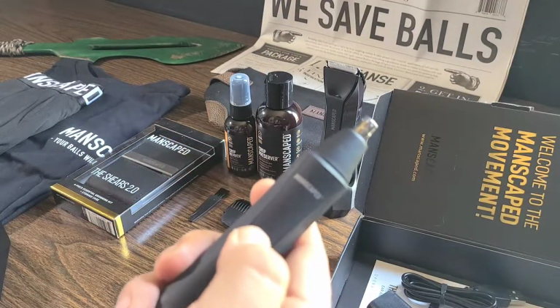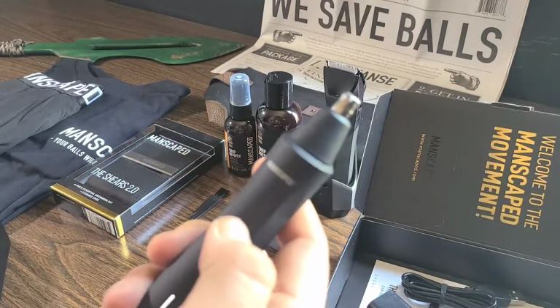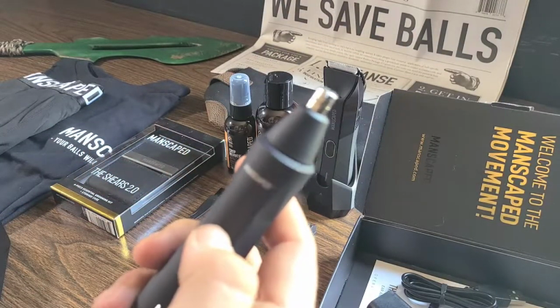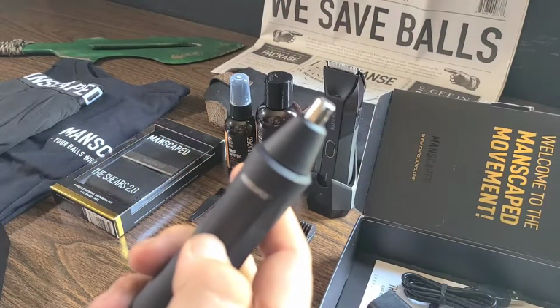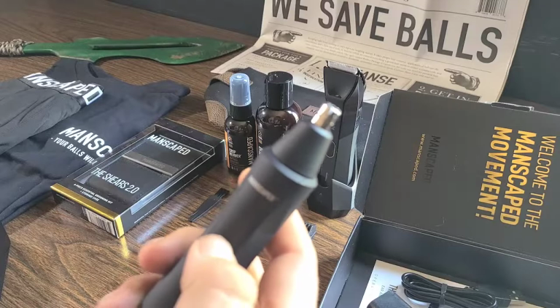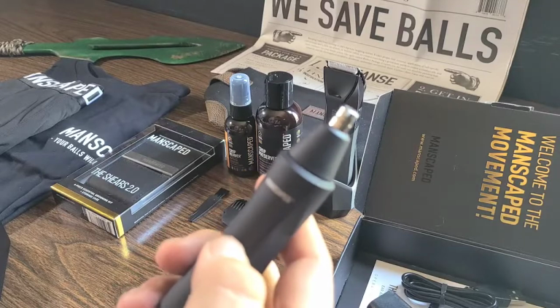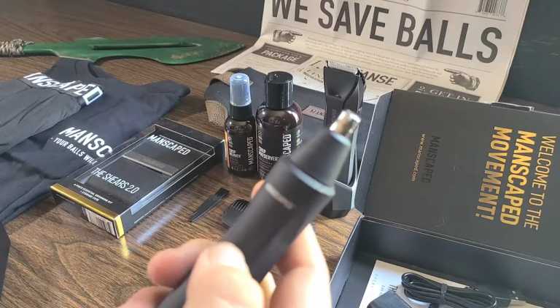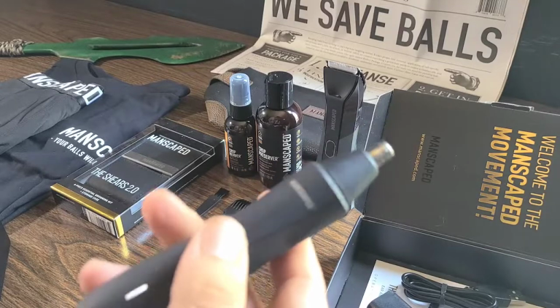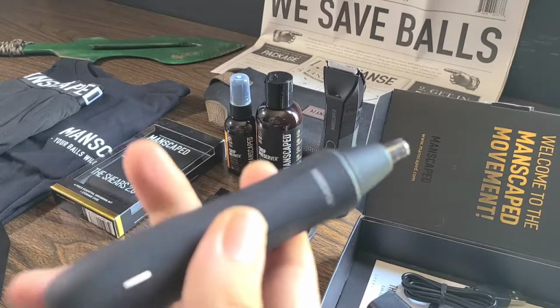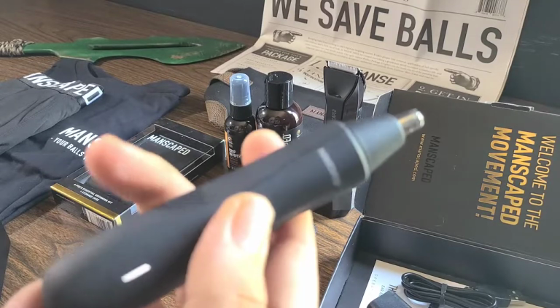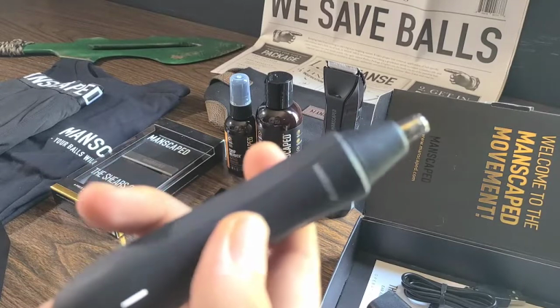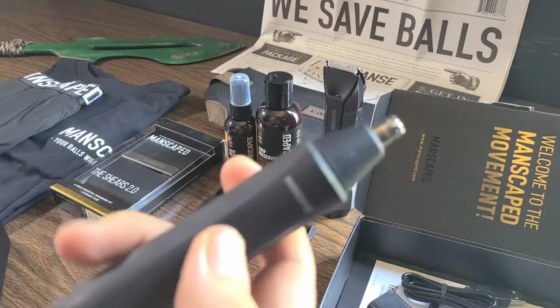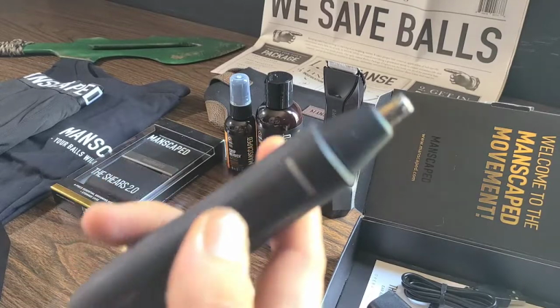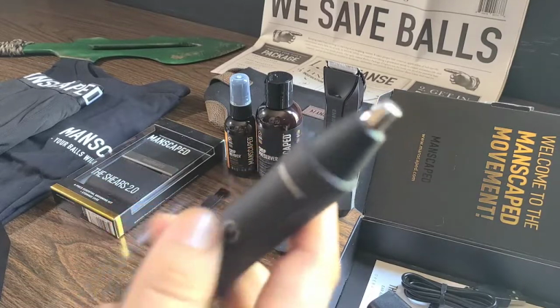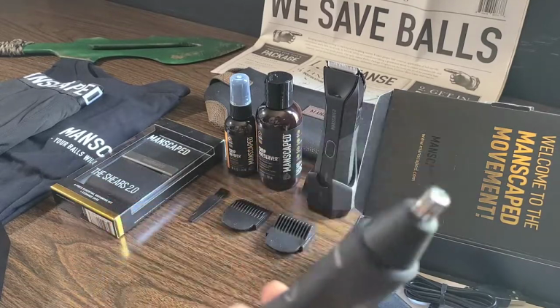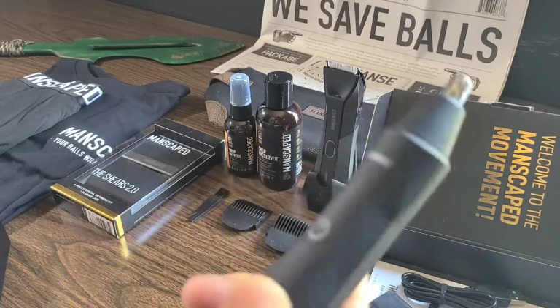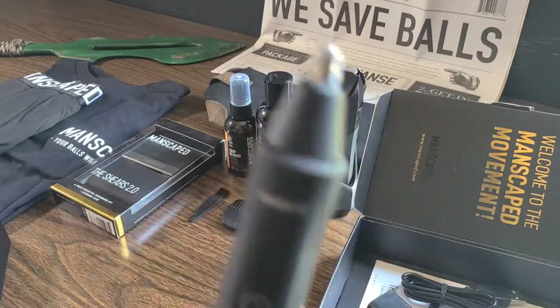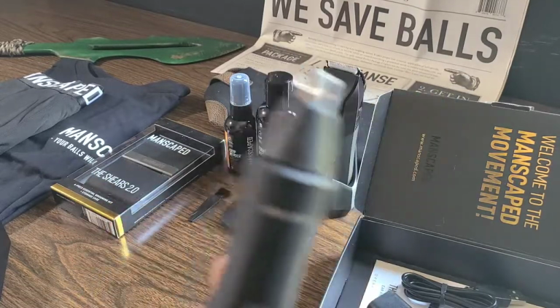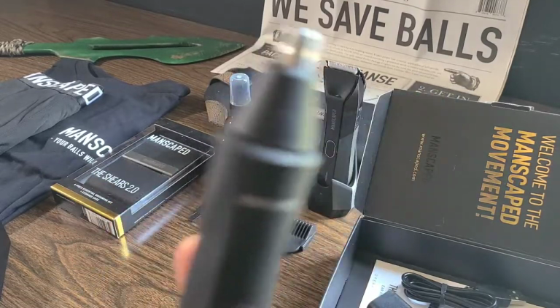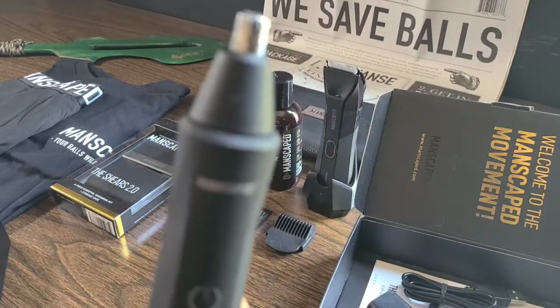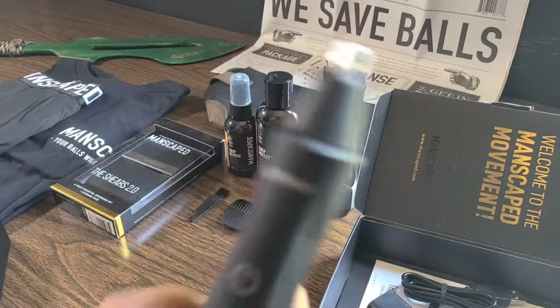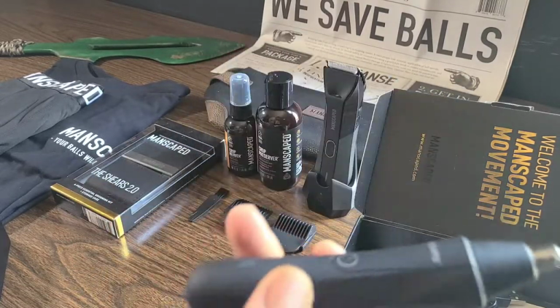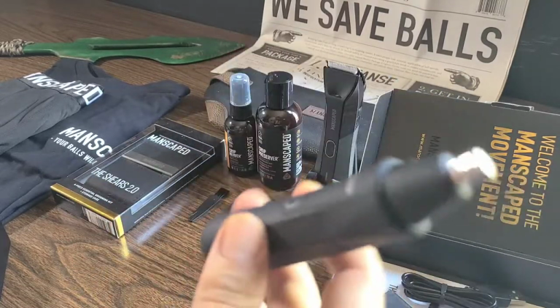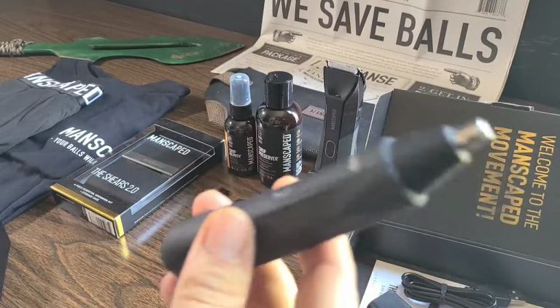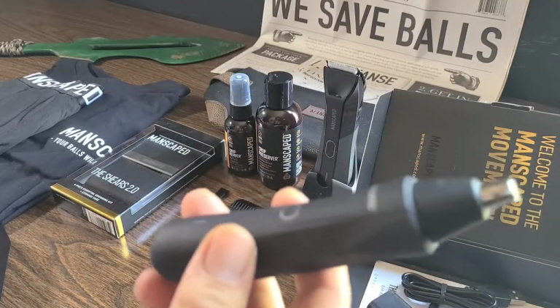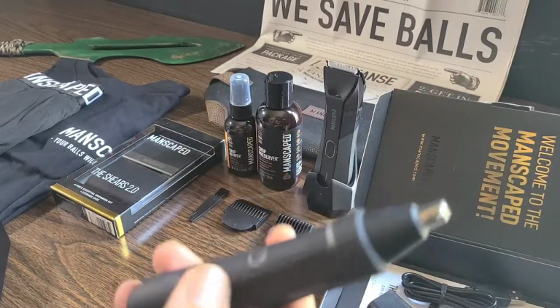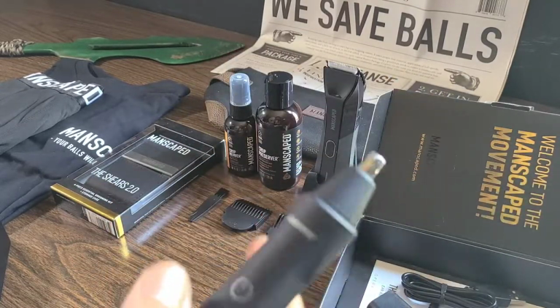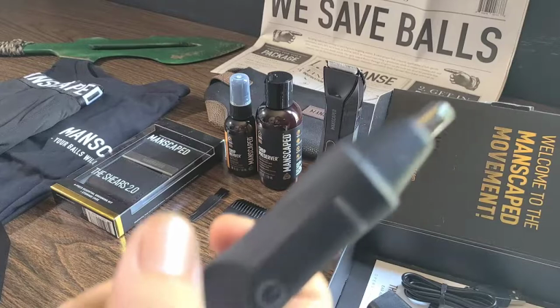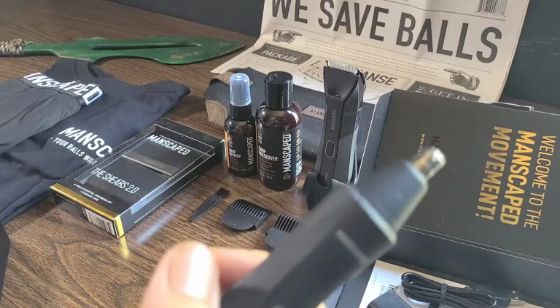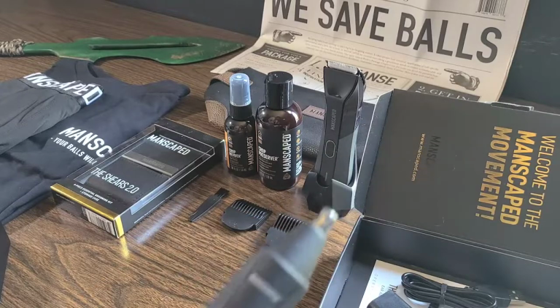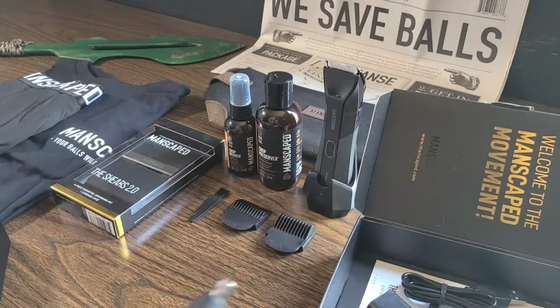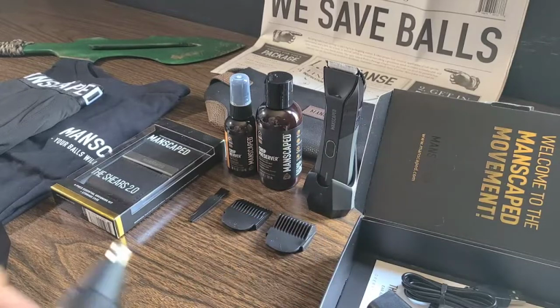Let's turn it on. We're going to do a little bit of a demonstration with the Weed Whacker for sure. Just give me a second and let's go over the Shears 2.0.